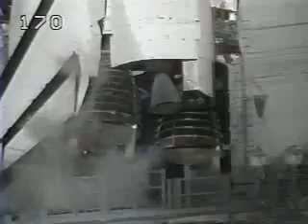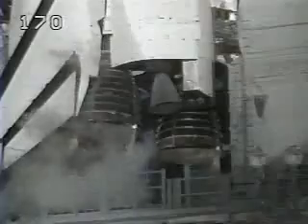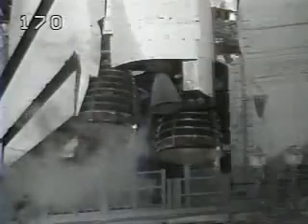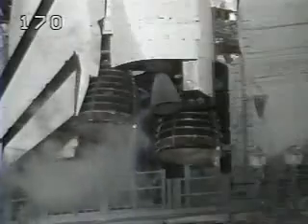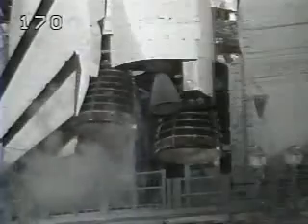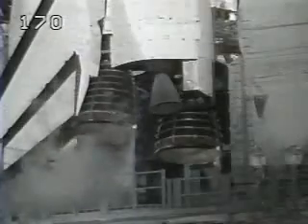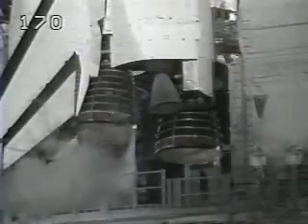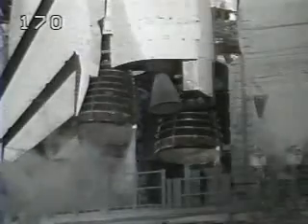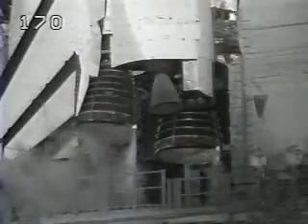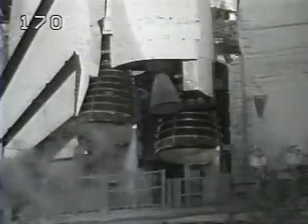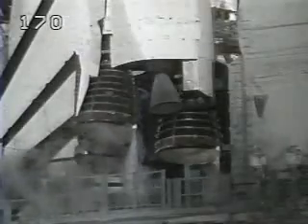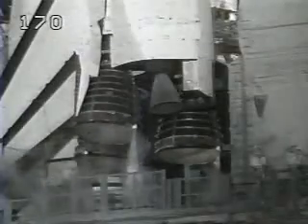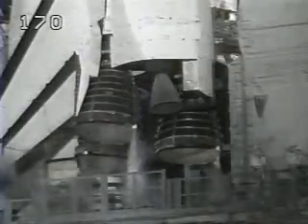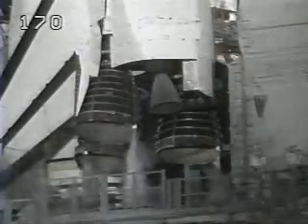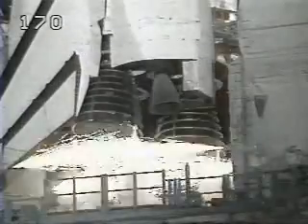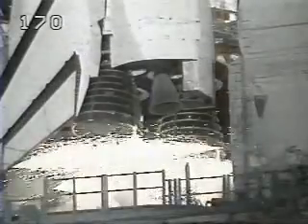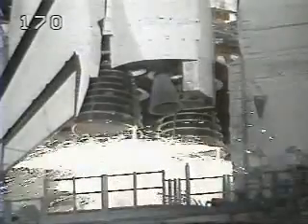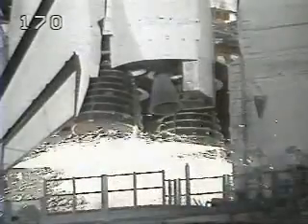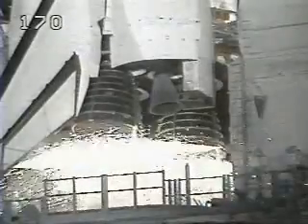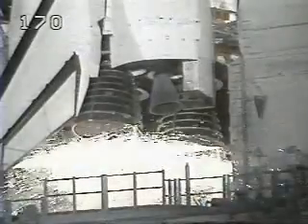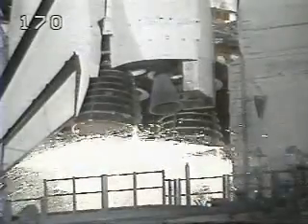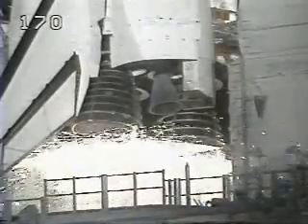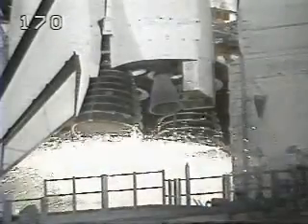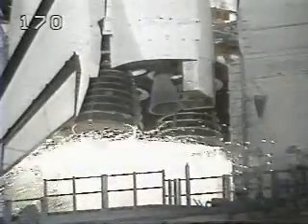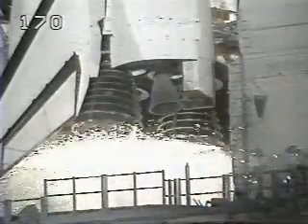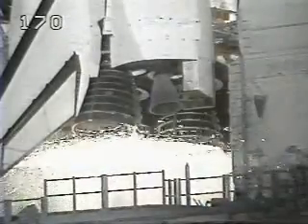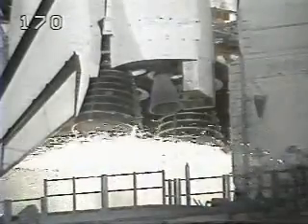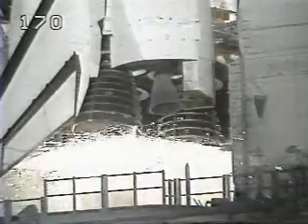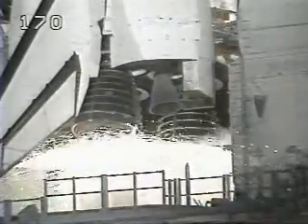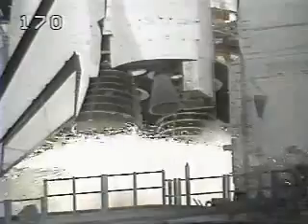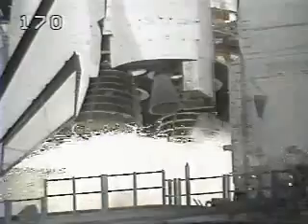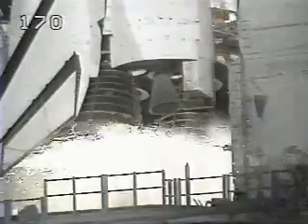T-minus 10, 9, 8 — we have a go for main engine start.